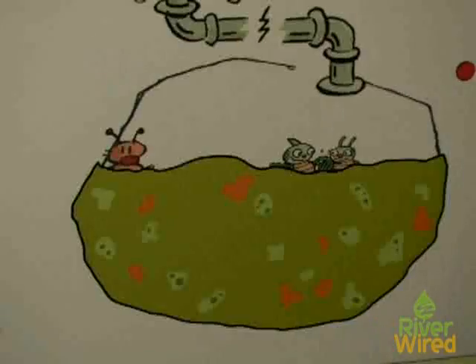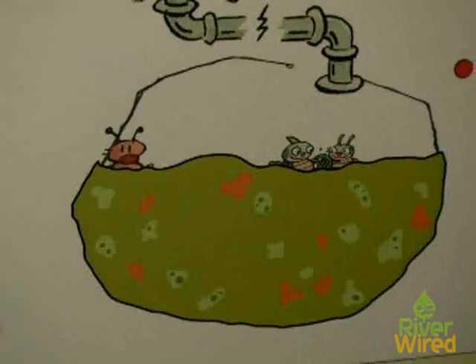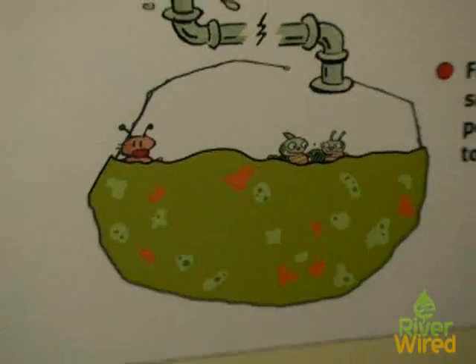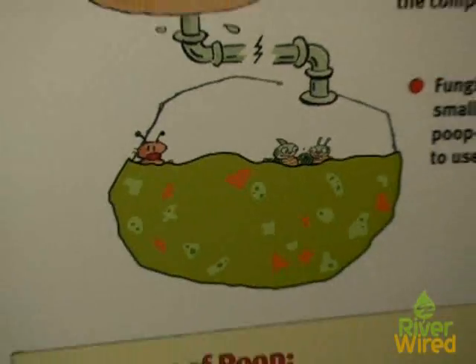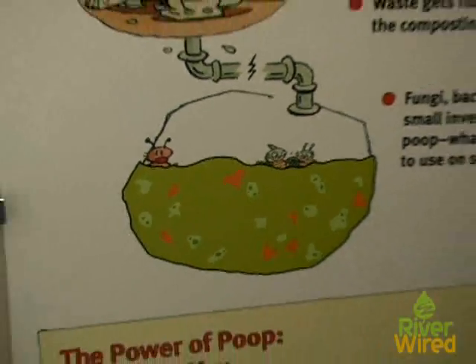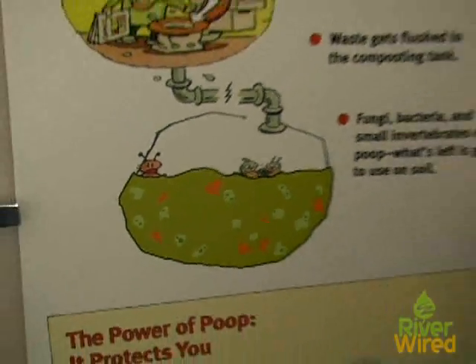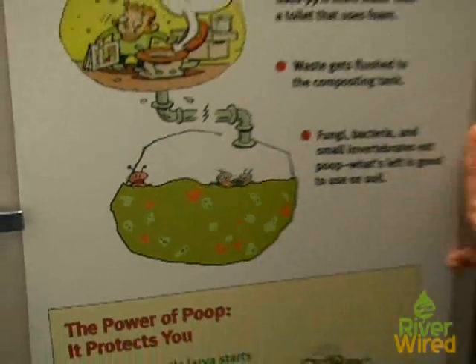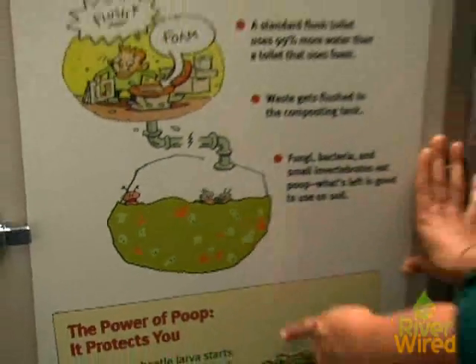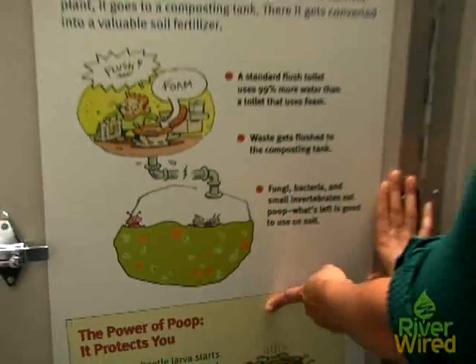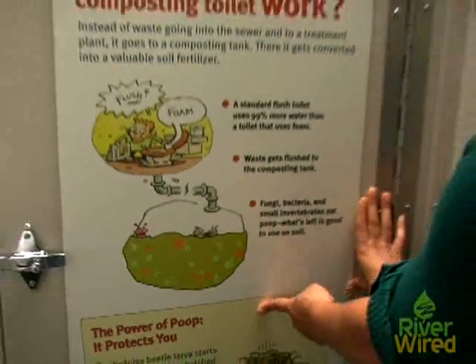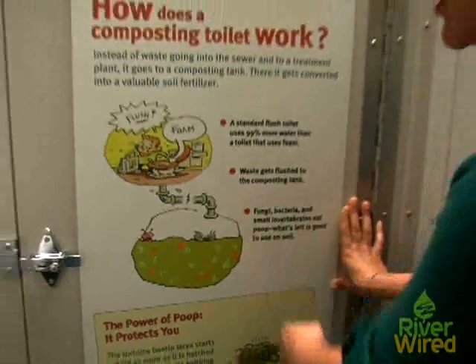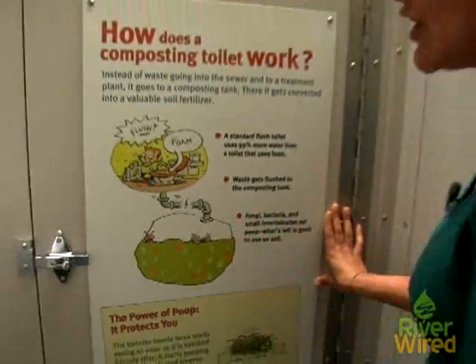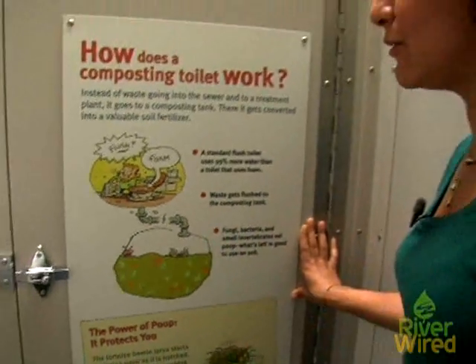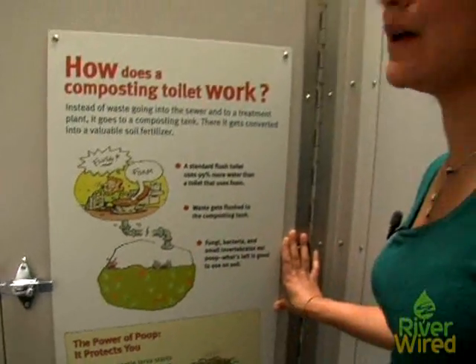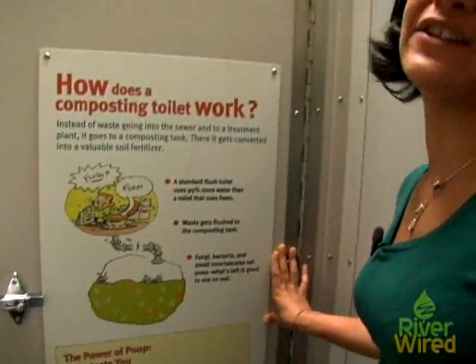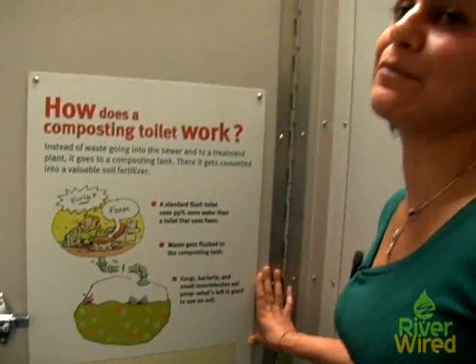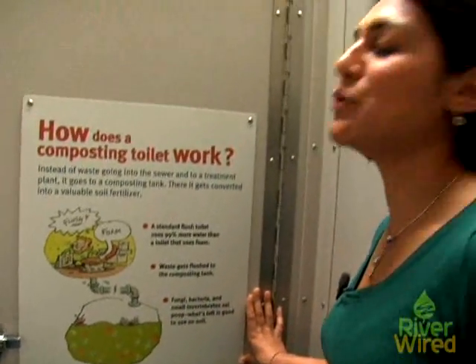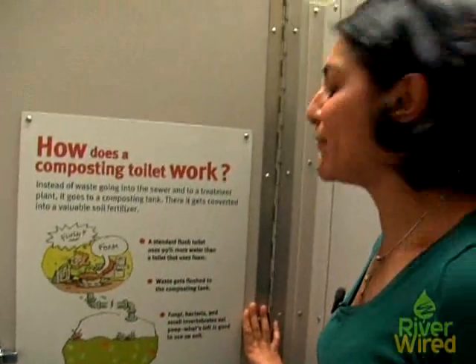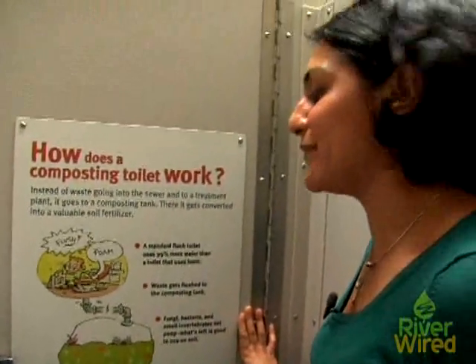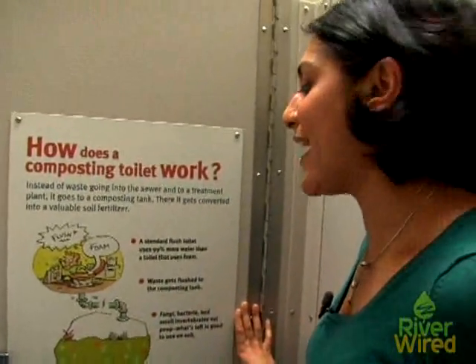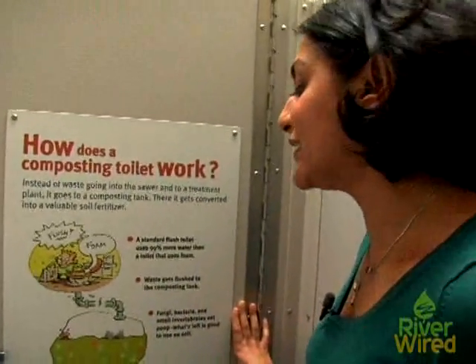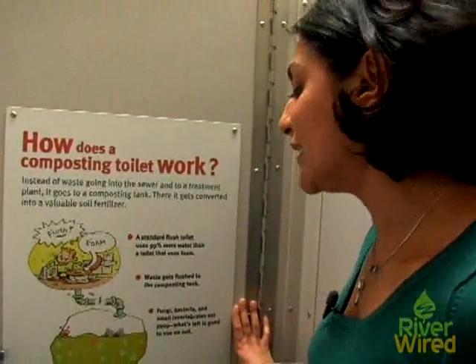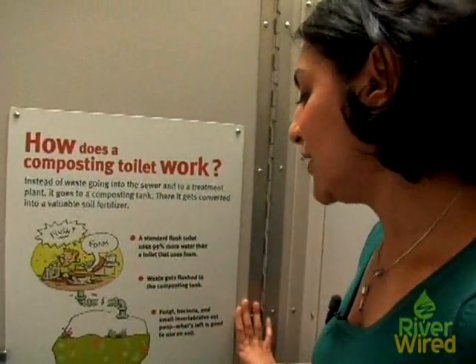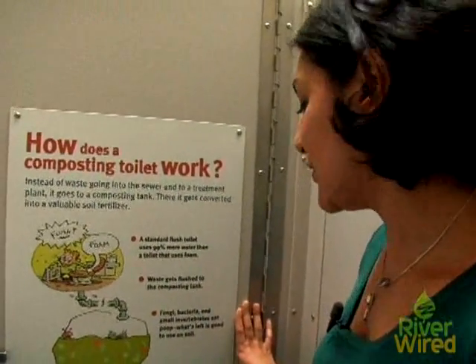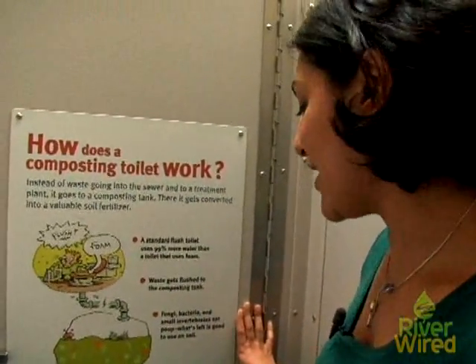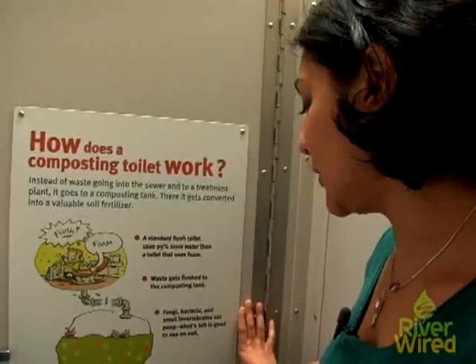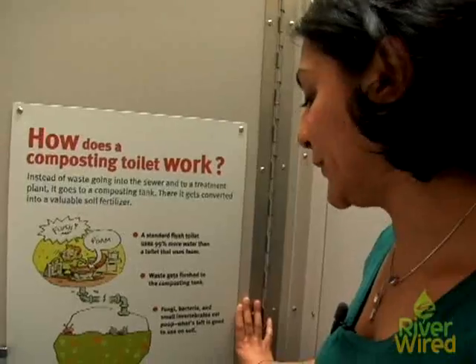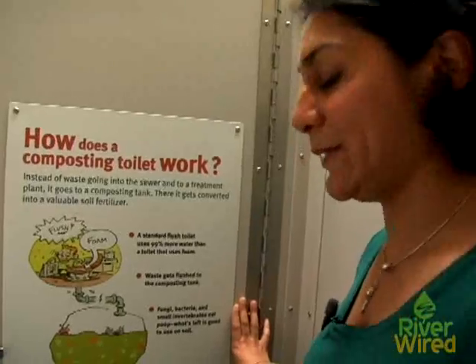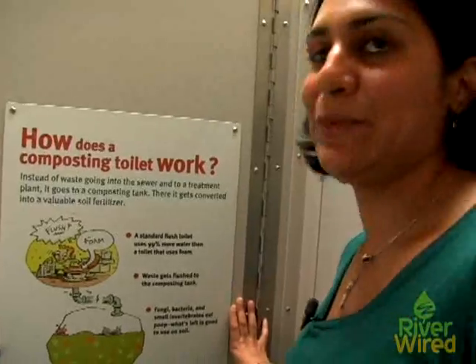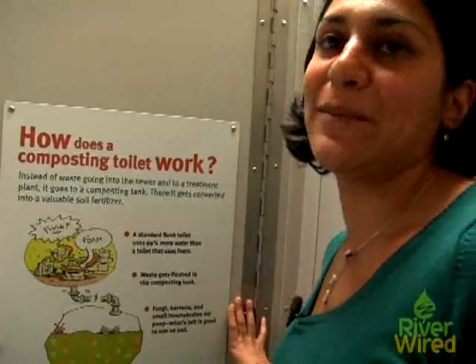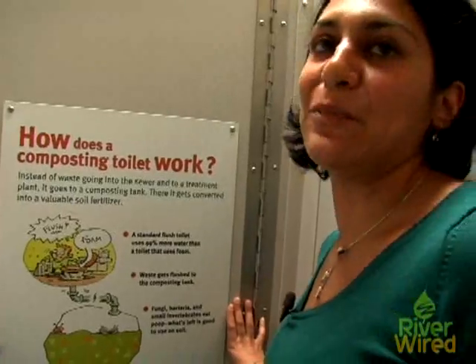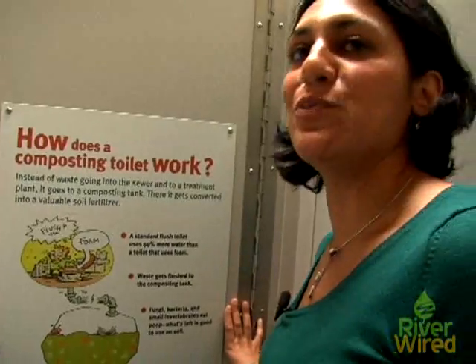We tried to give you, in every stall, a different poop fun fact, so that you'd learn a little bit about poop.